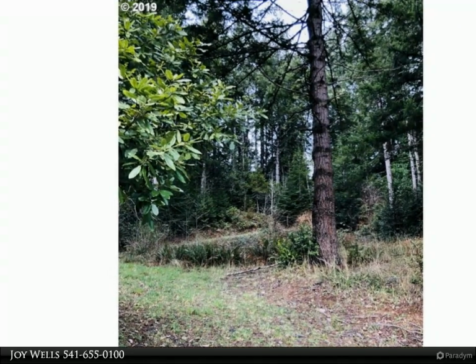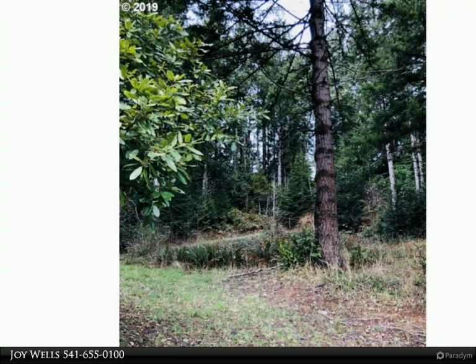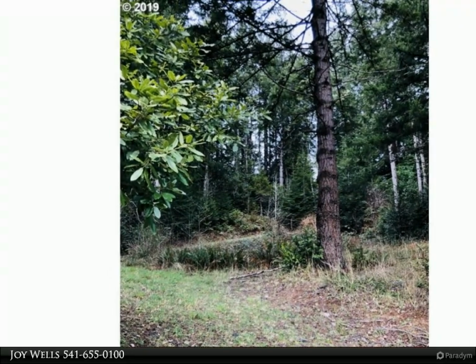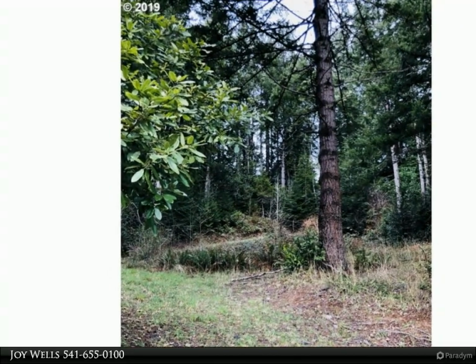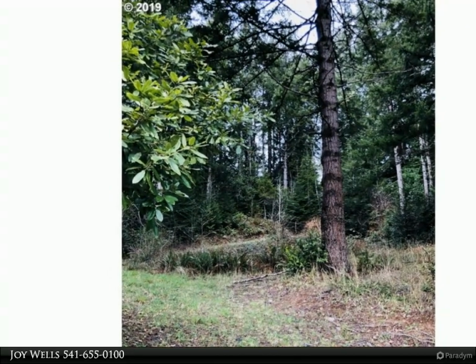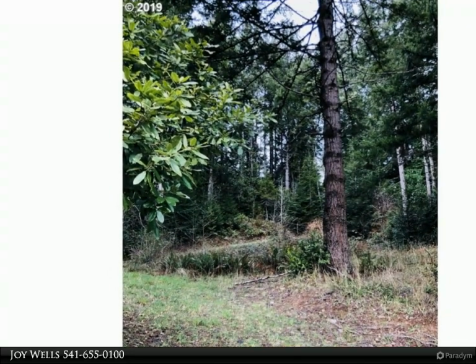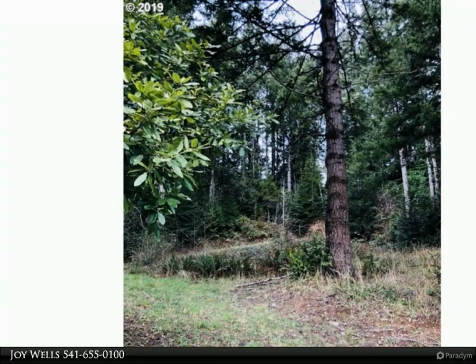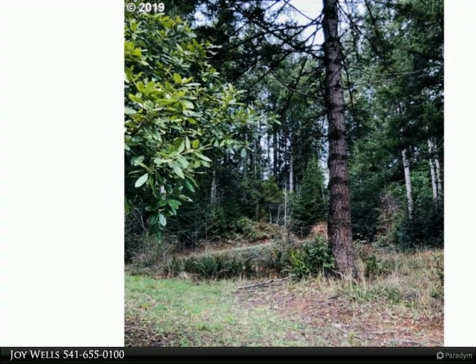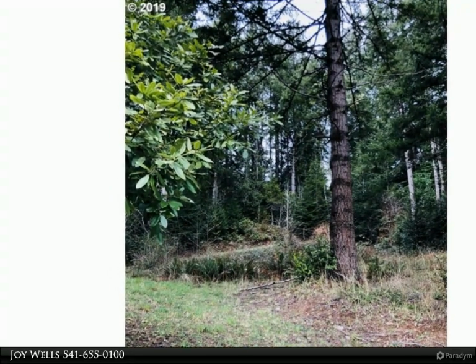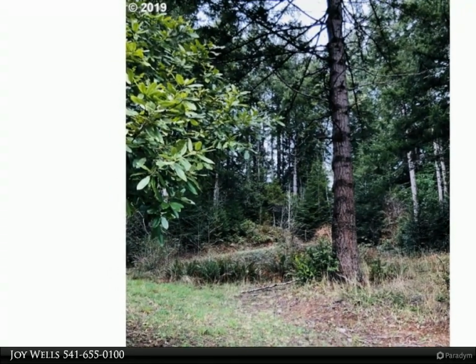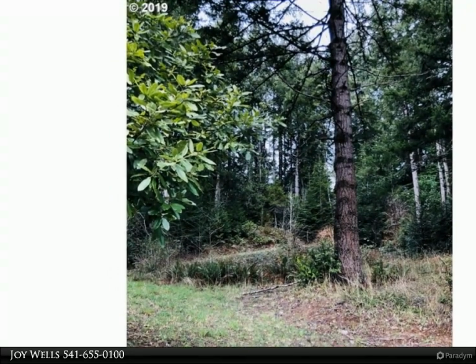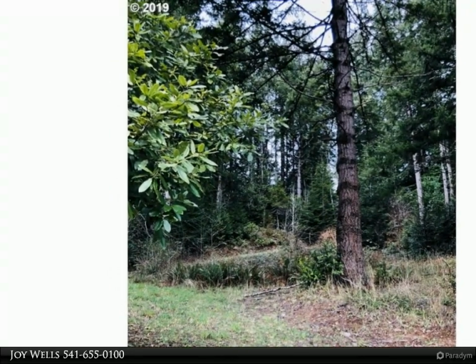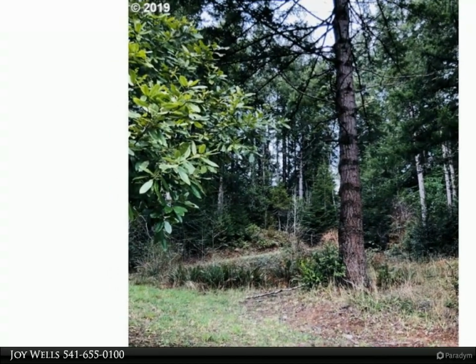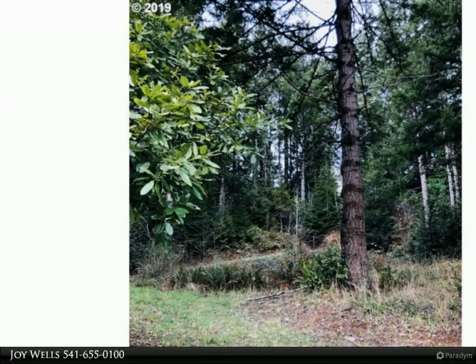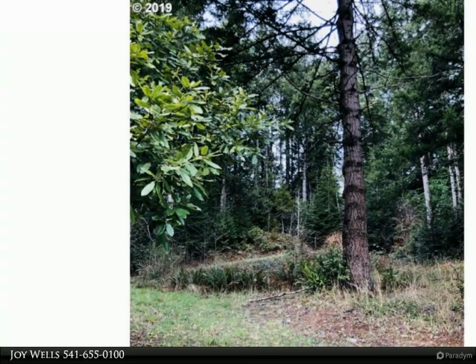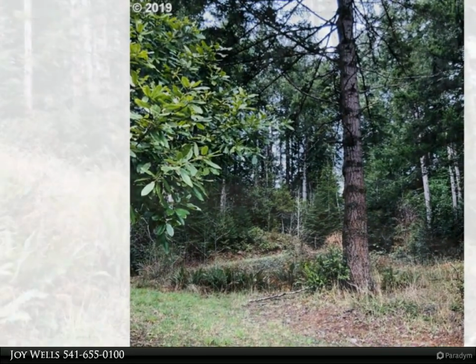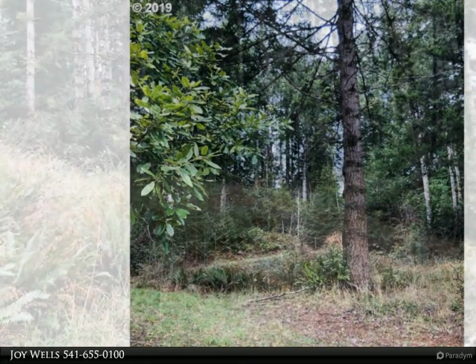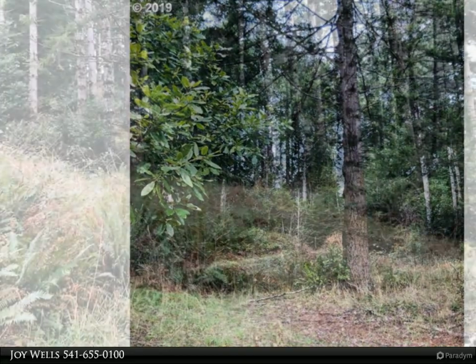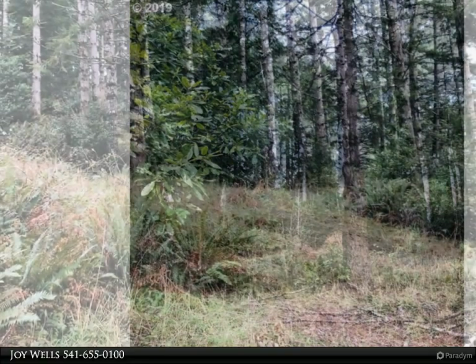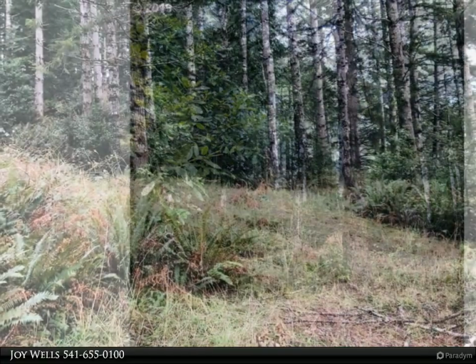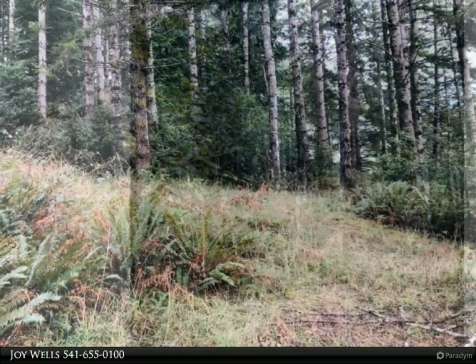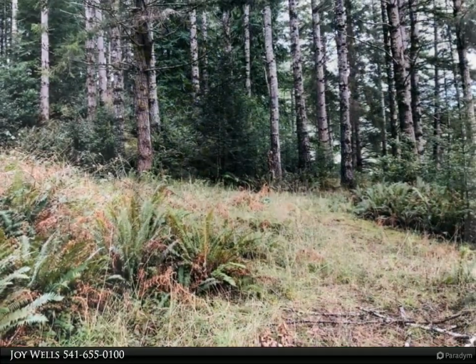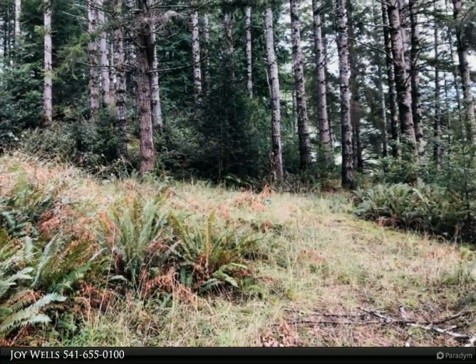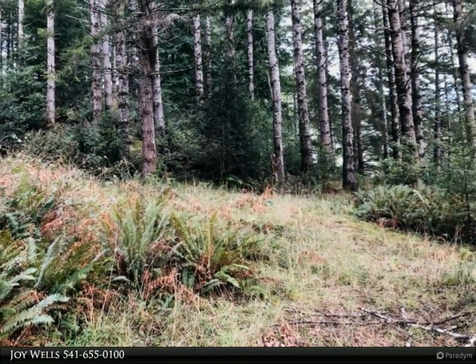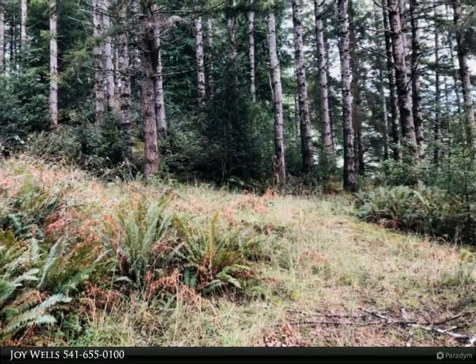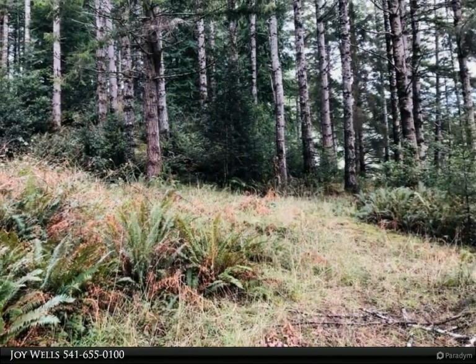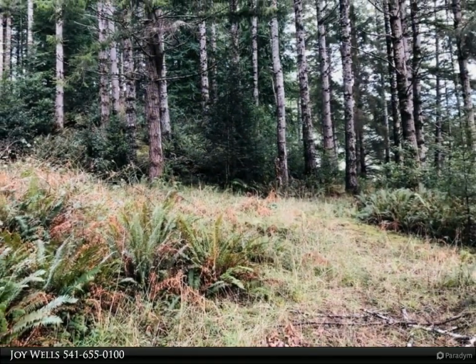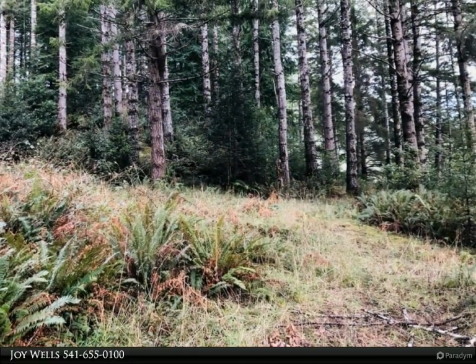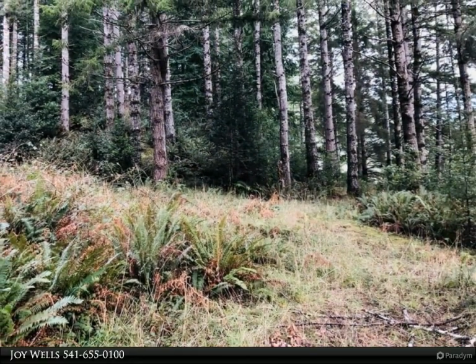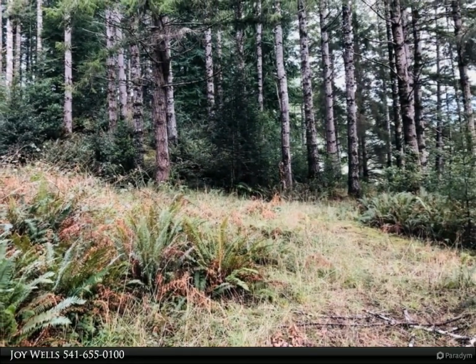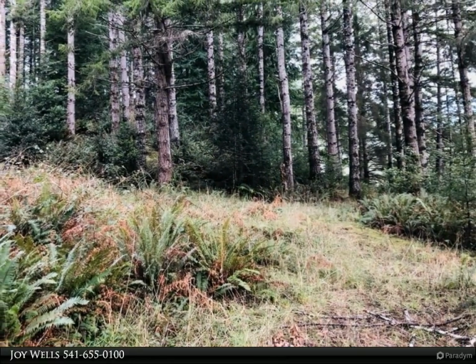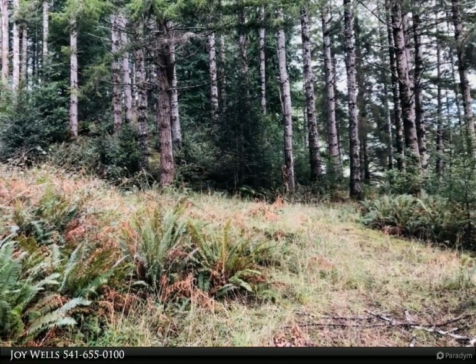Fabulous location that's only minutes to the sandy beaches. Come explore this lot and appreciate all the possibilities.